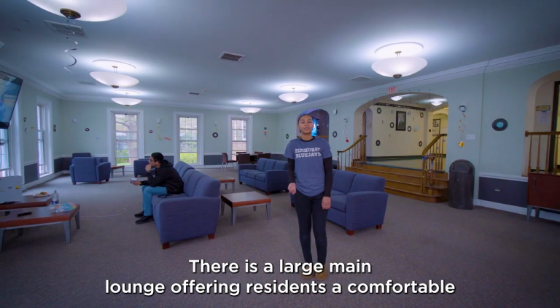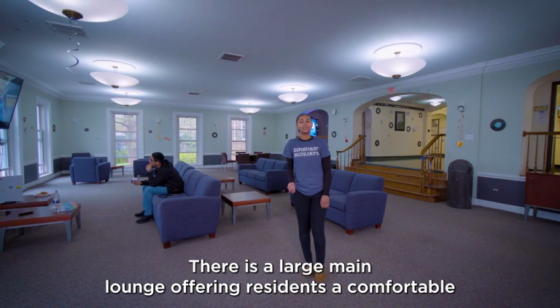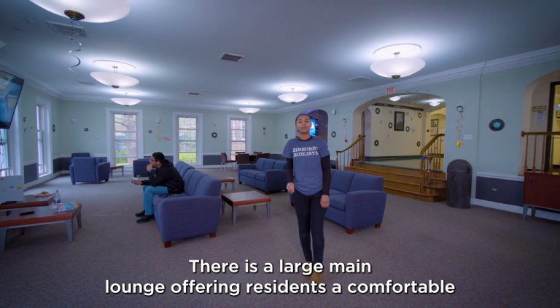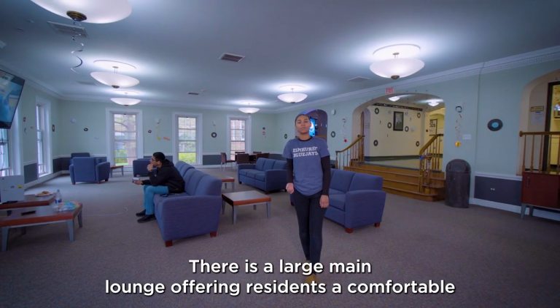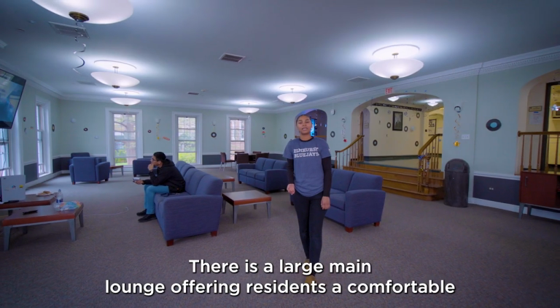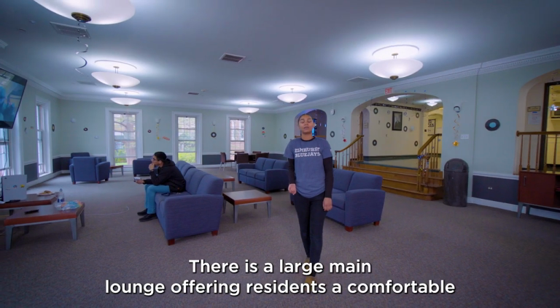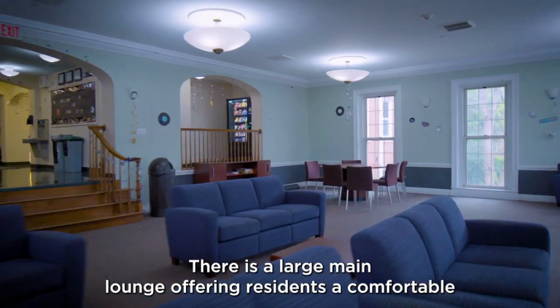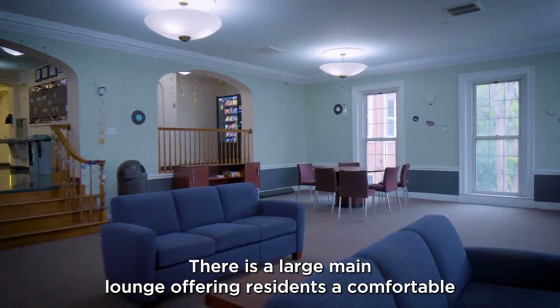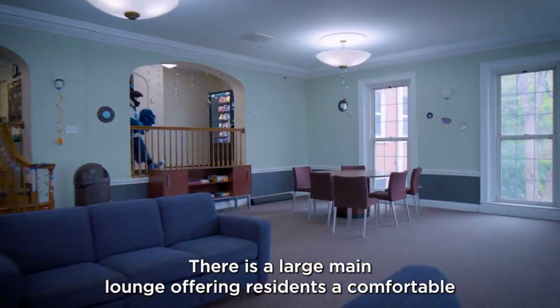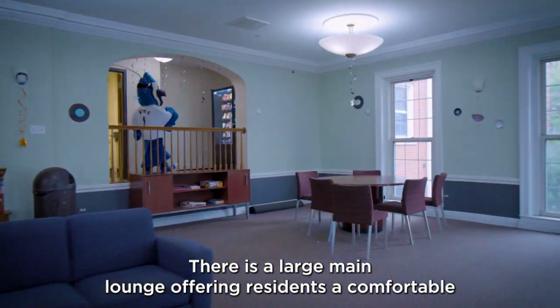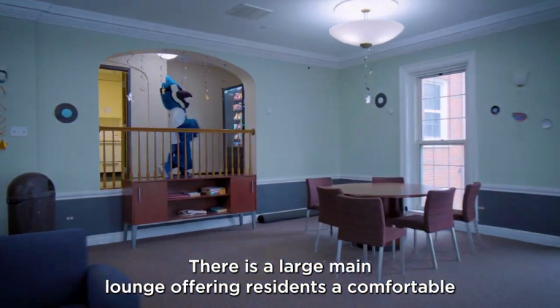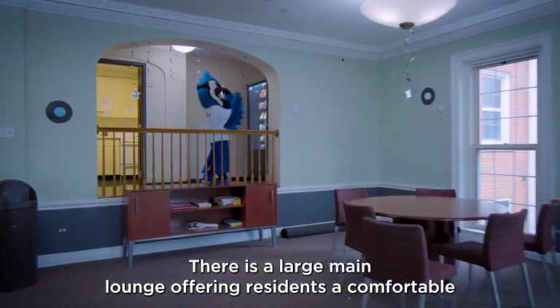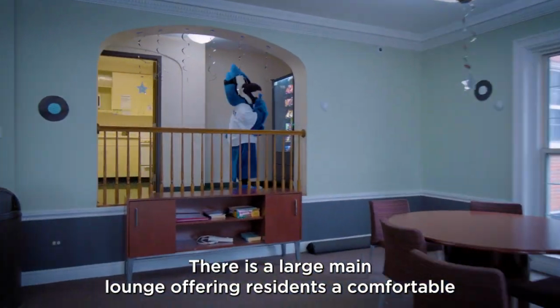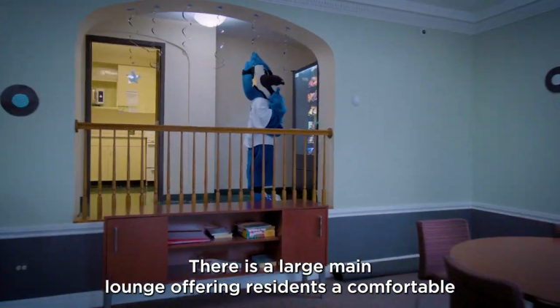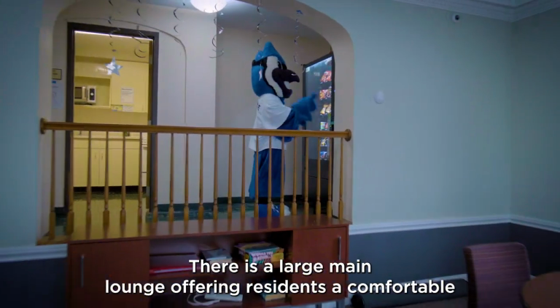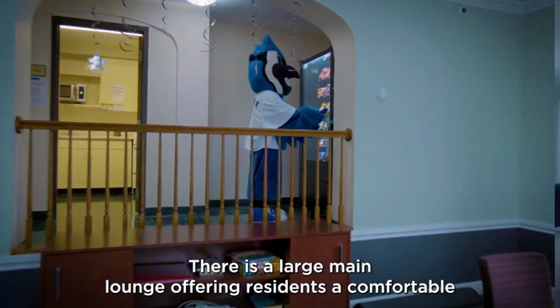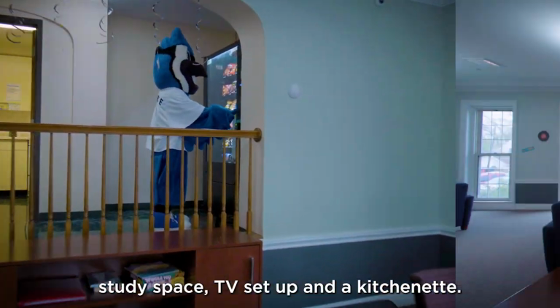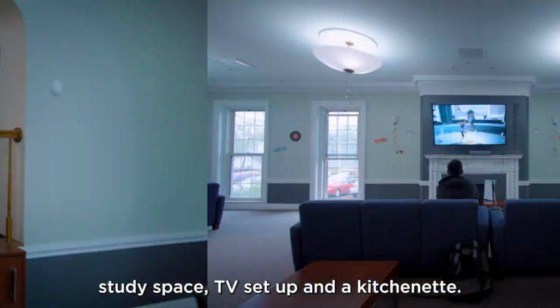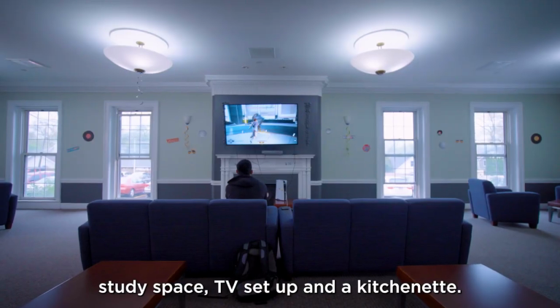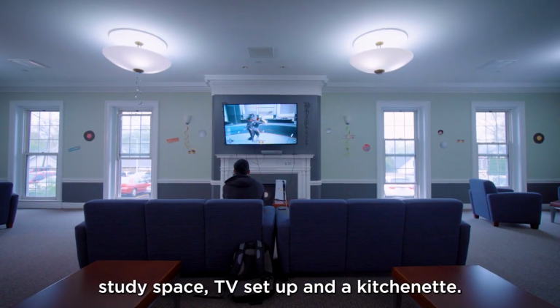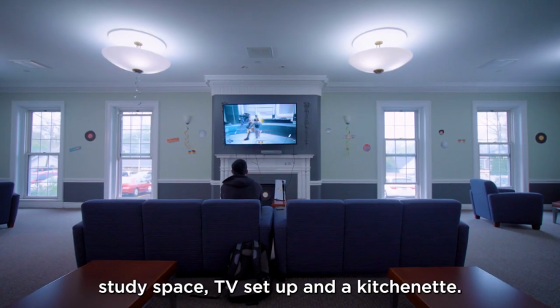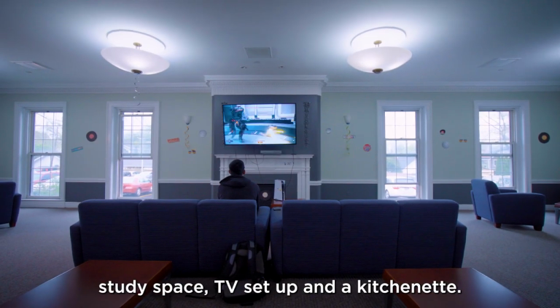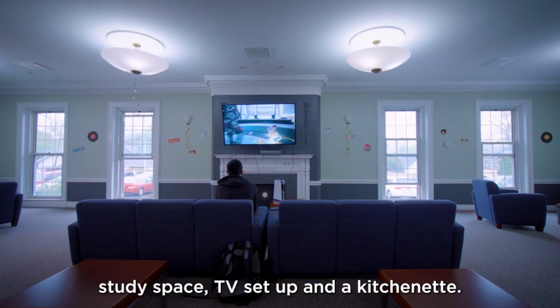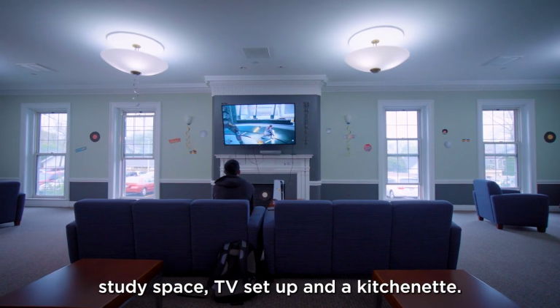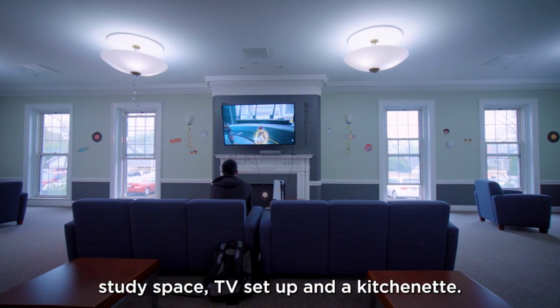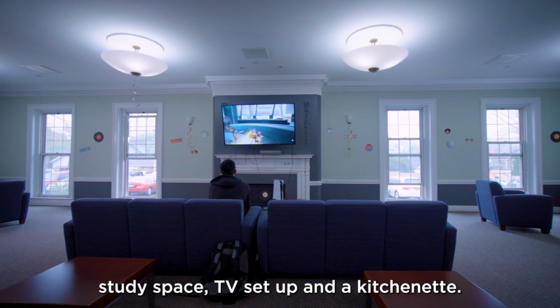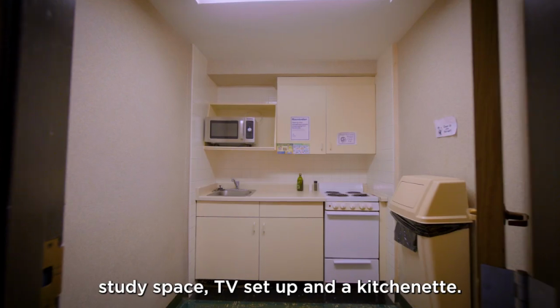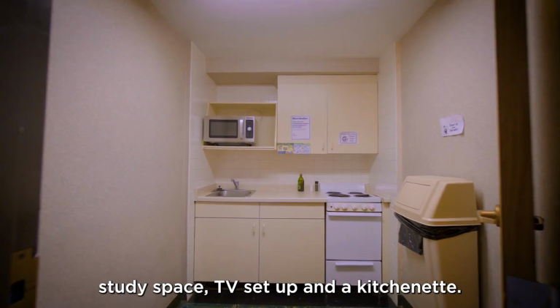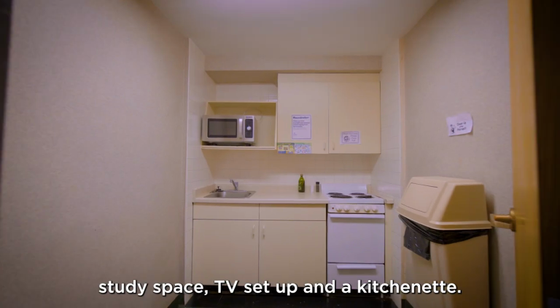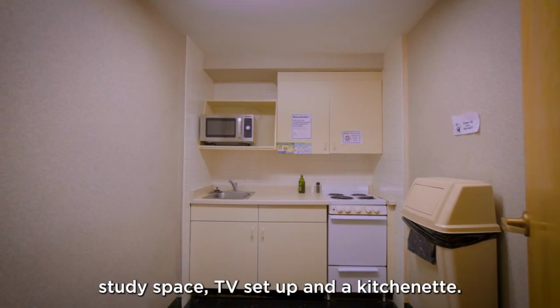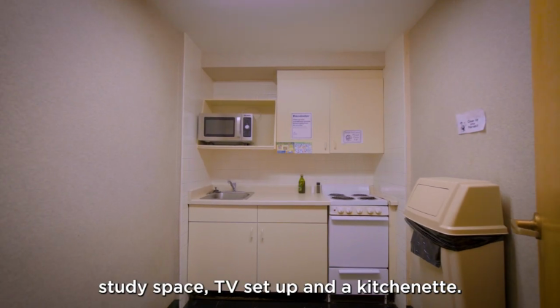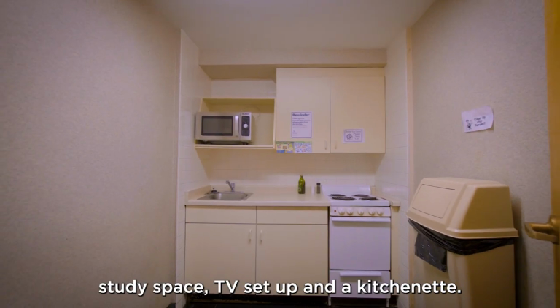There is a large main lounge offering residents a comfortable study space, TV setup, and a kitchenette.